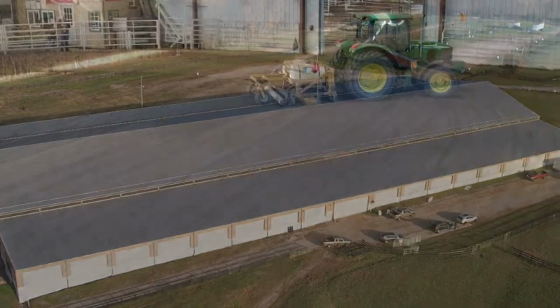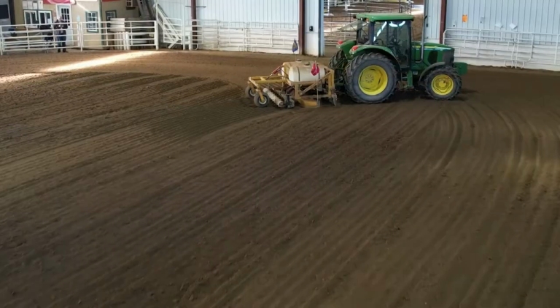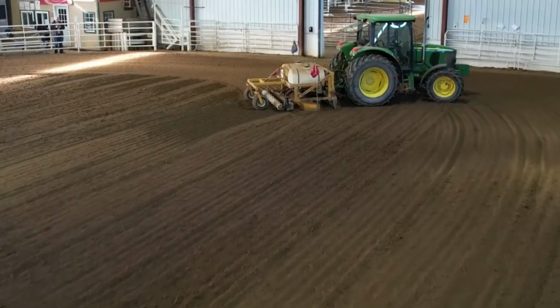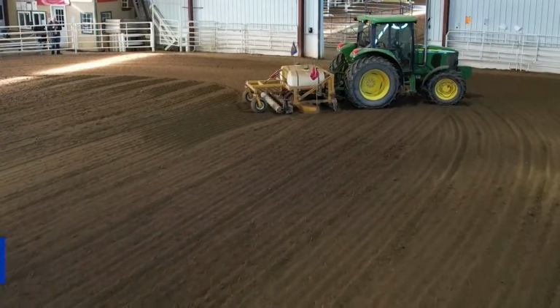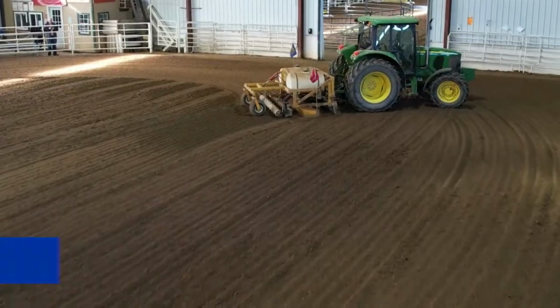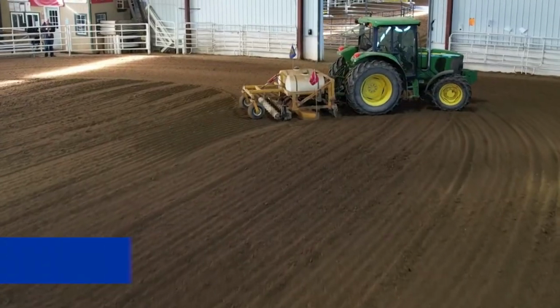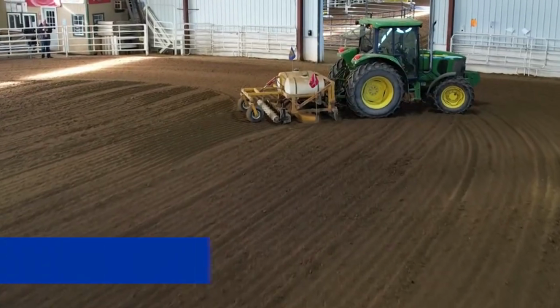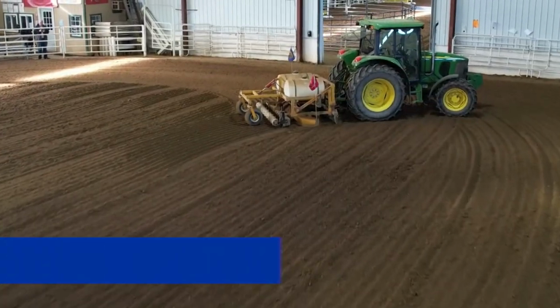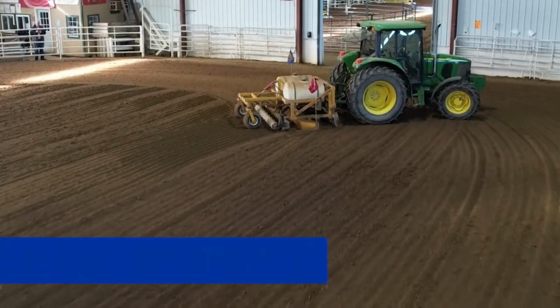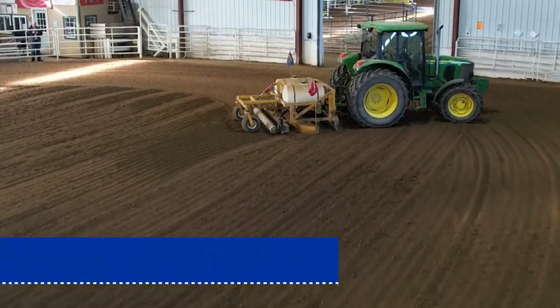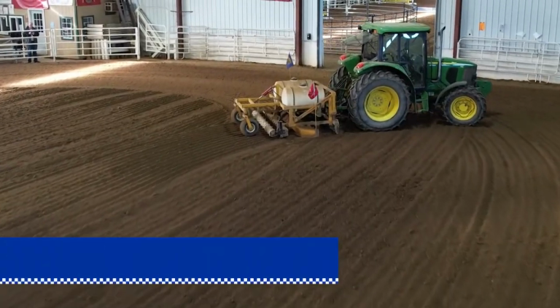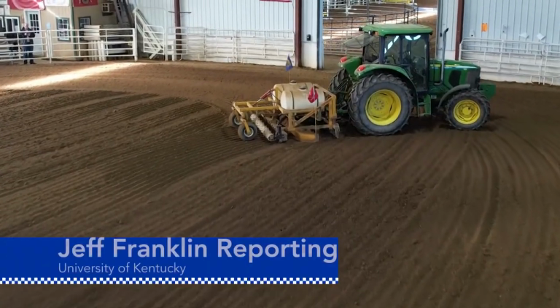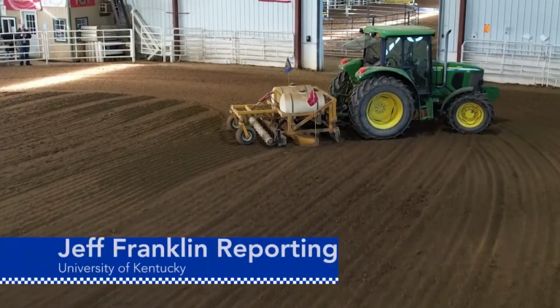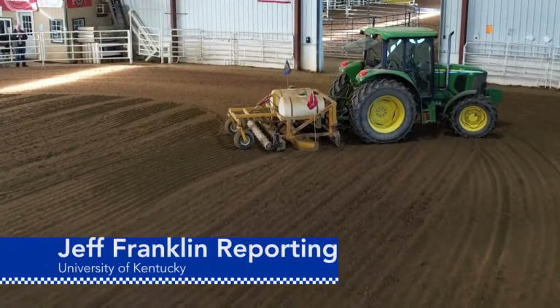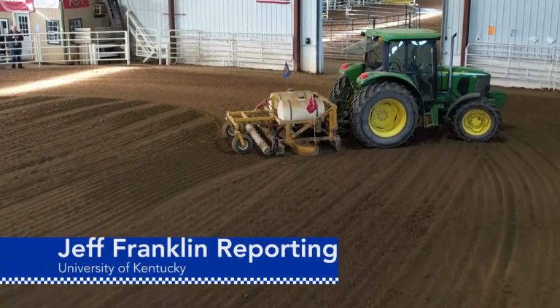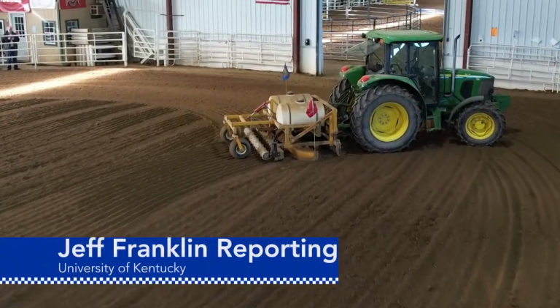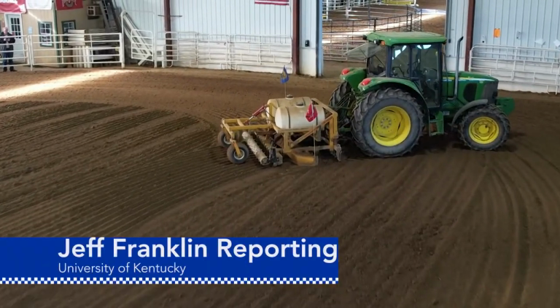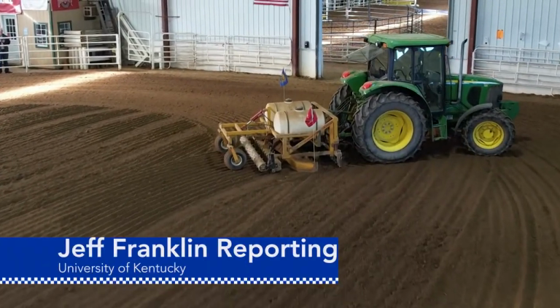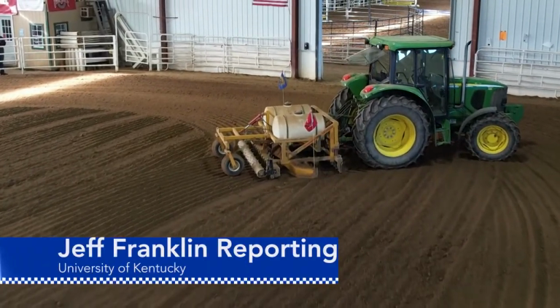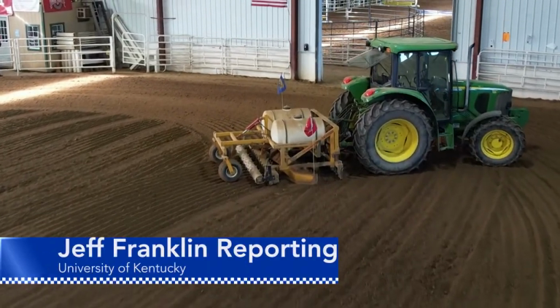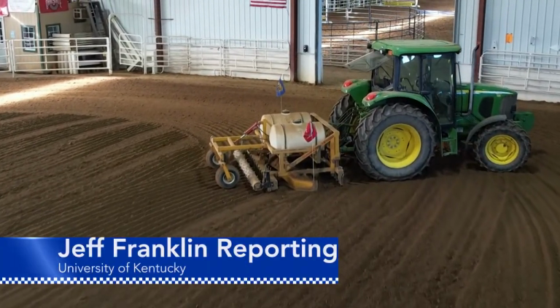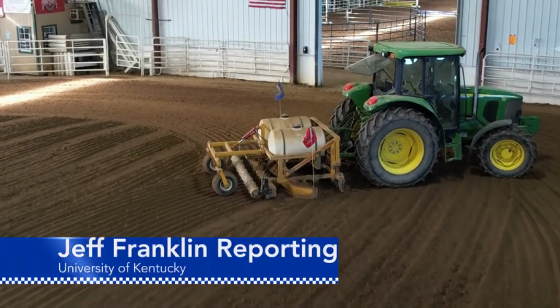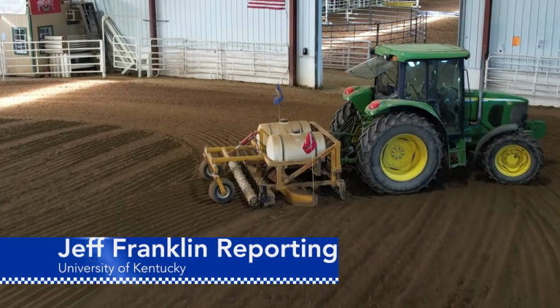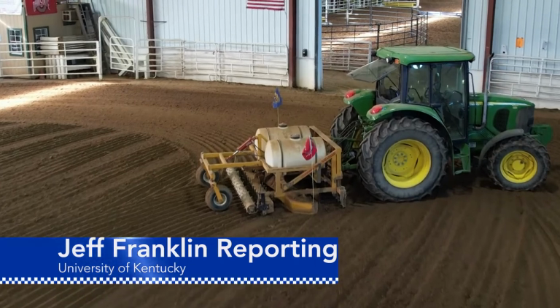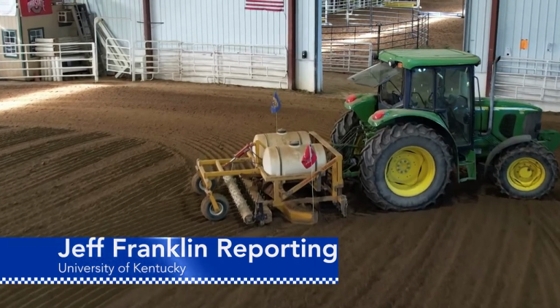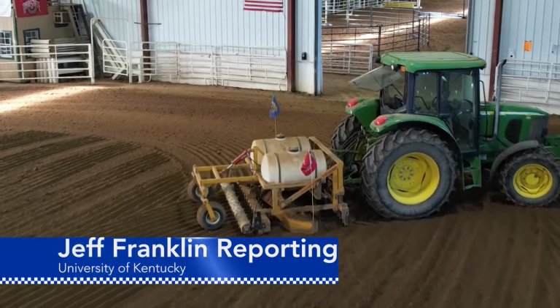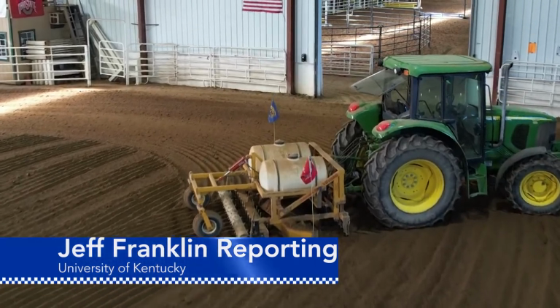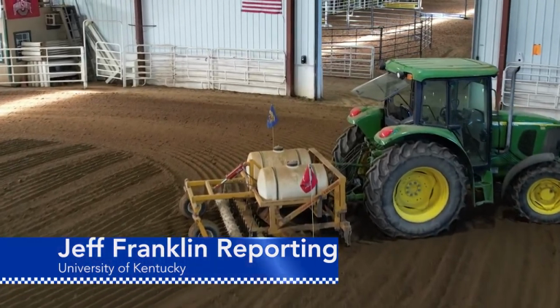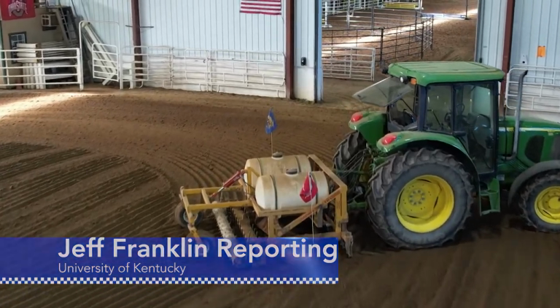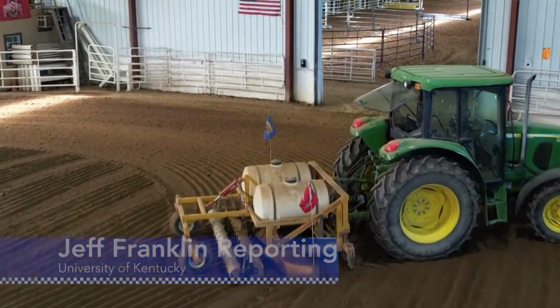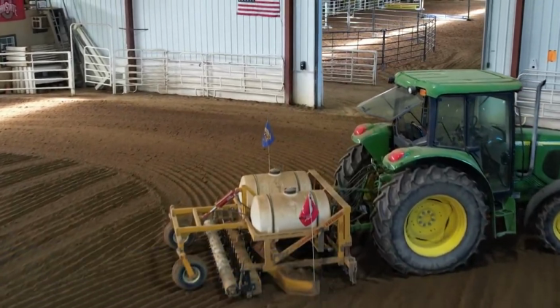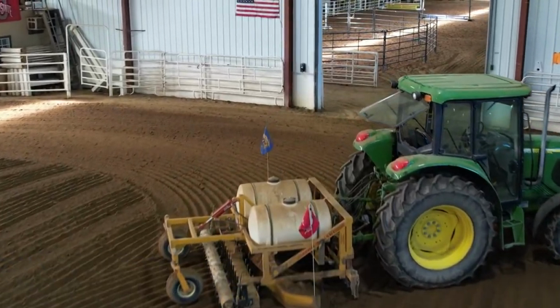From the University of Kentucky College of Agriculture, Food and Environment, I'm Jeff Franklin. Thanks.